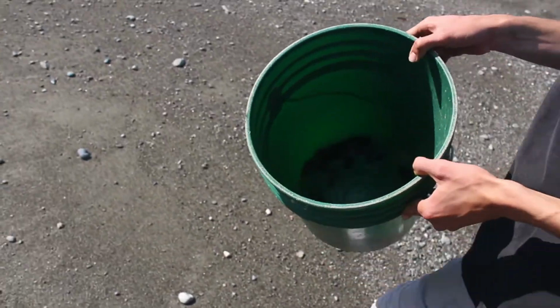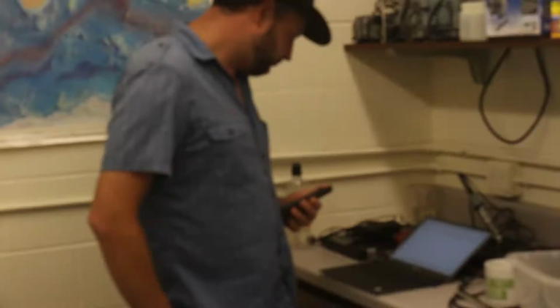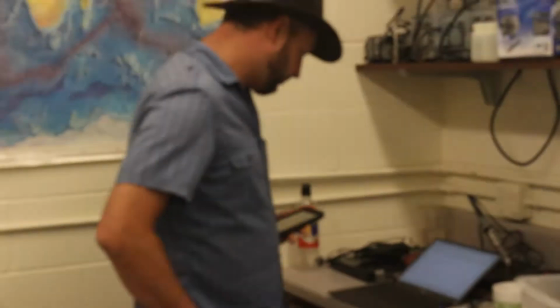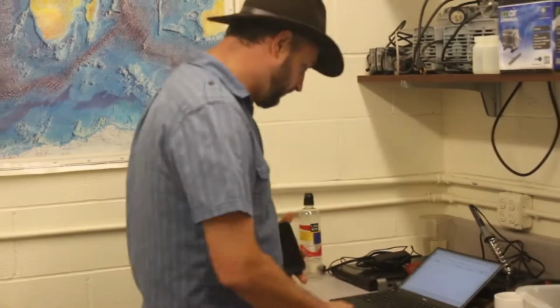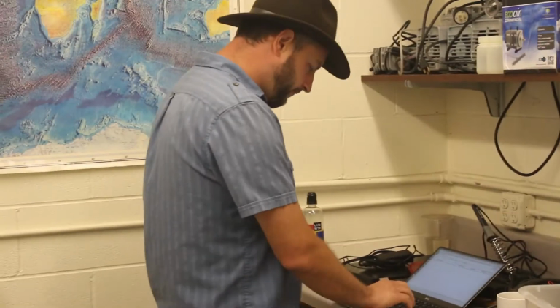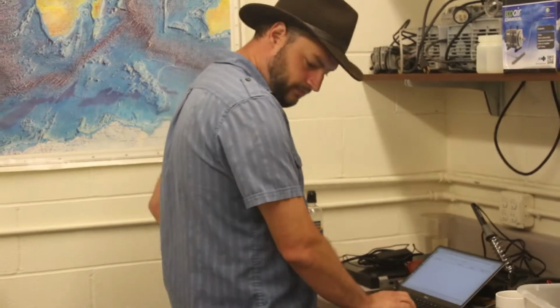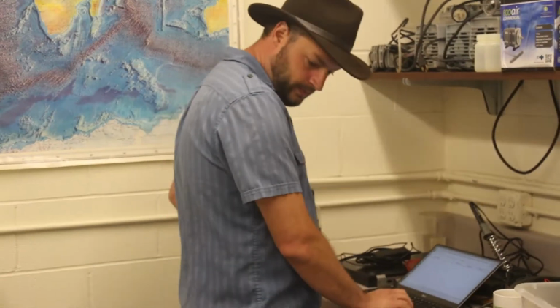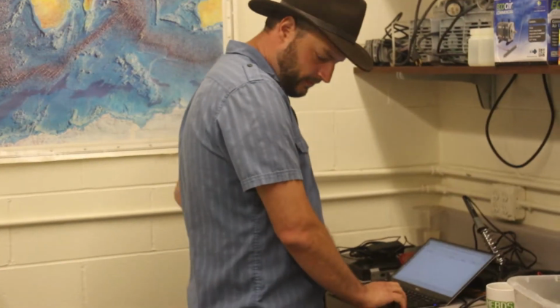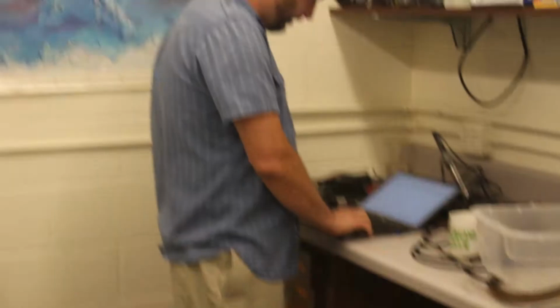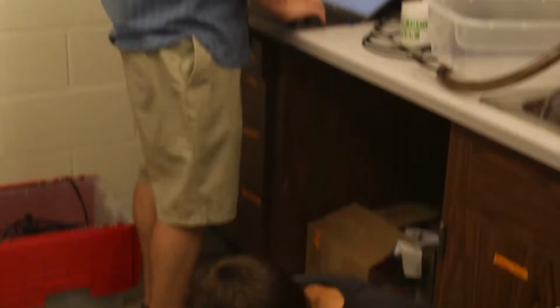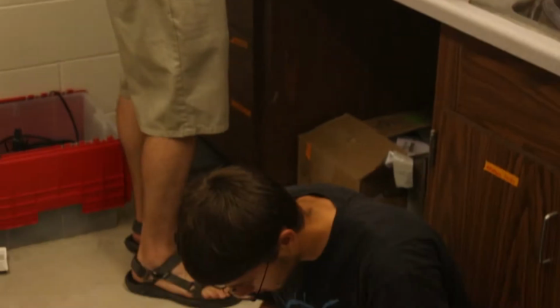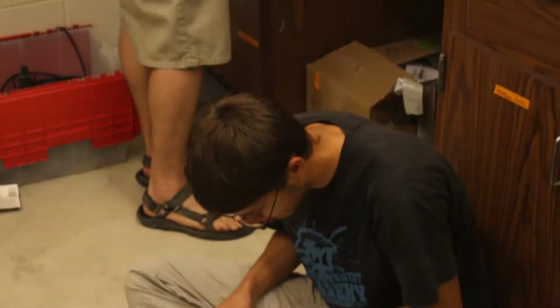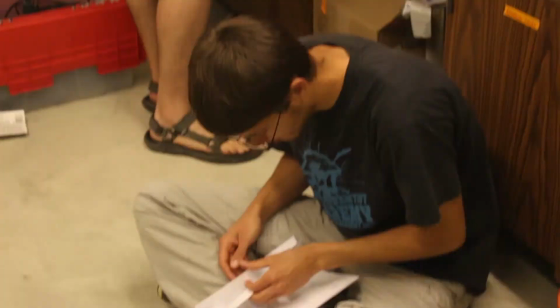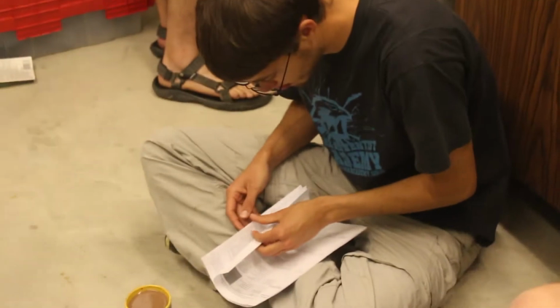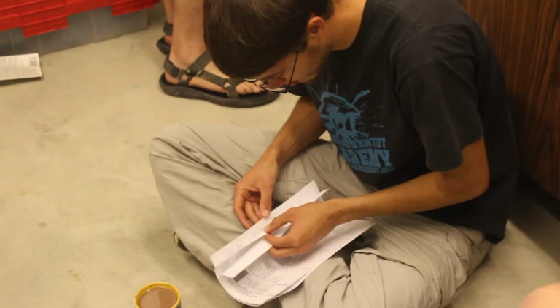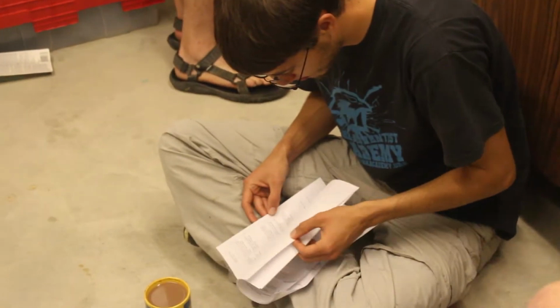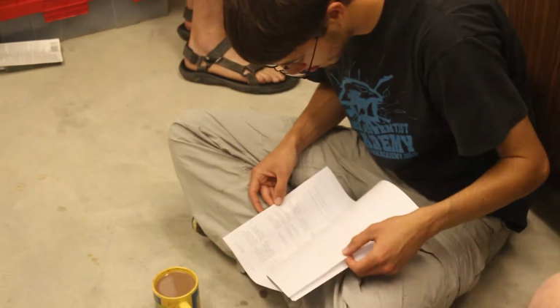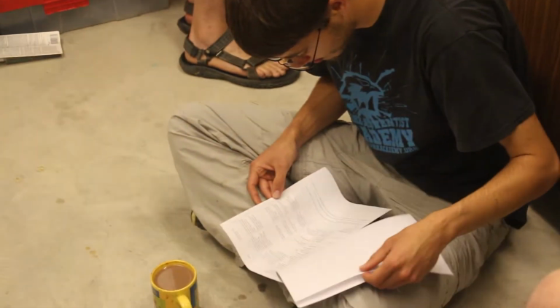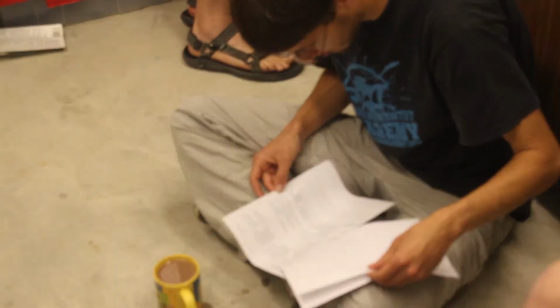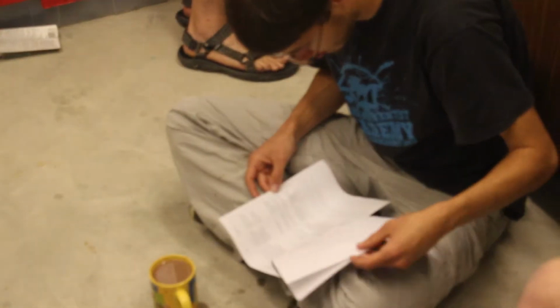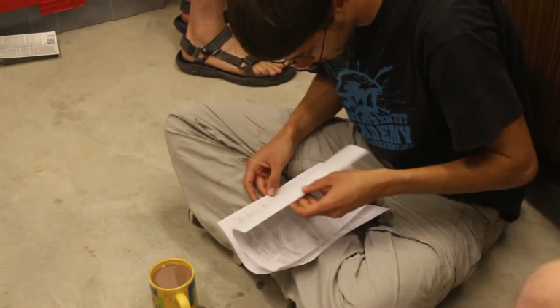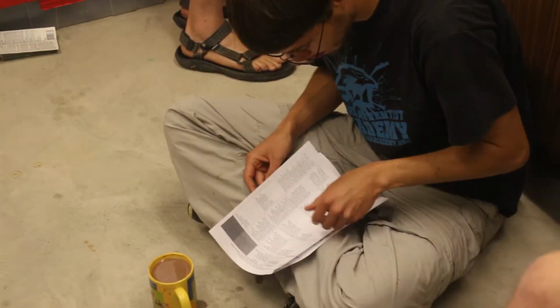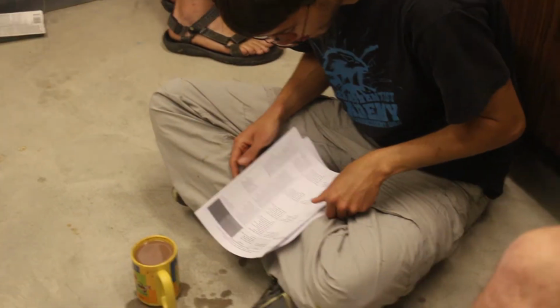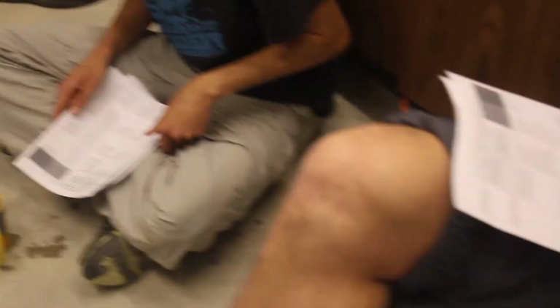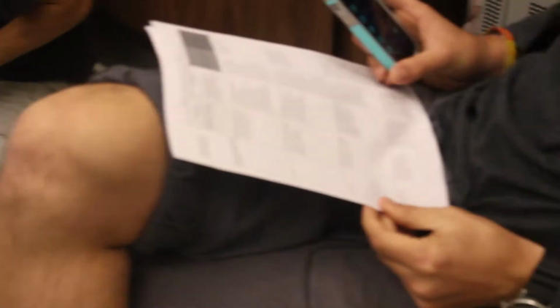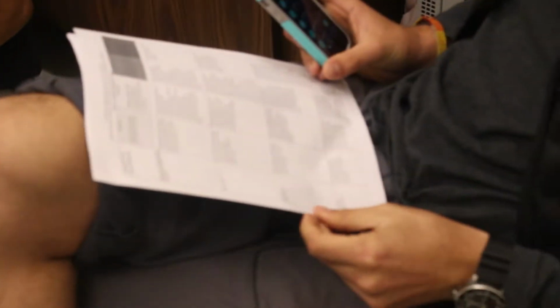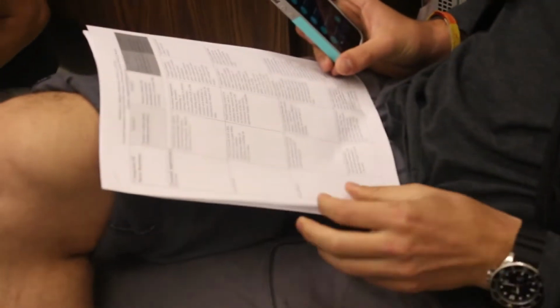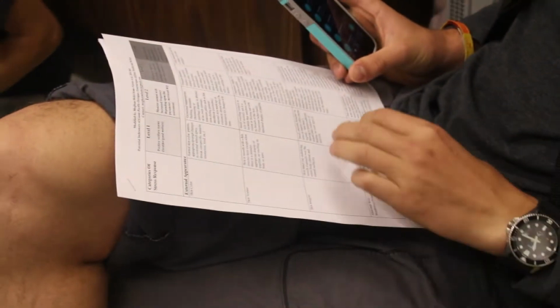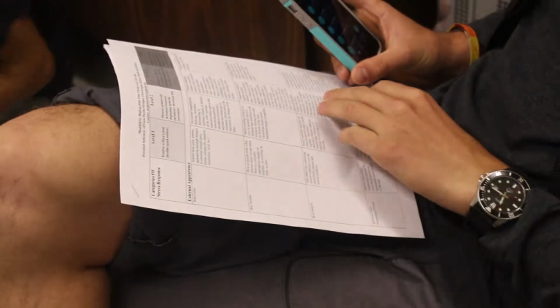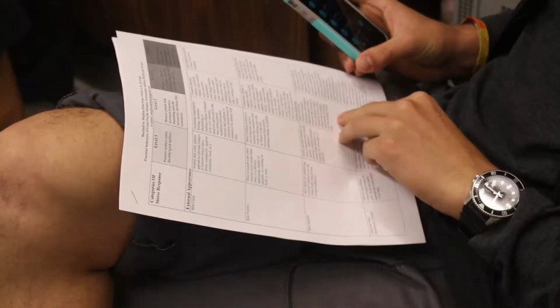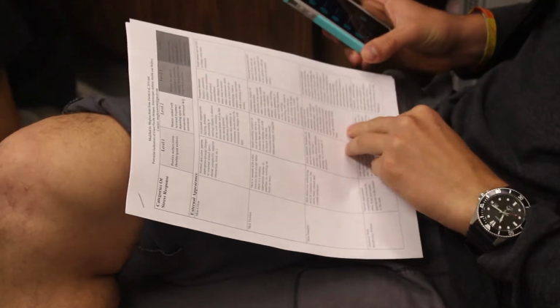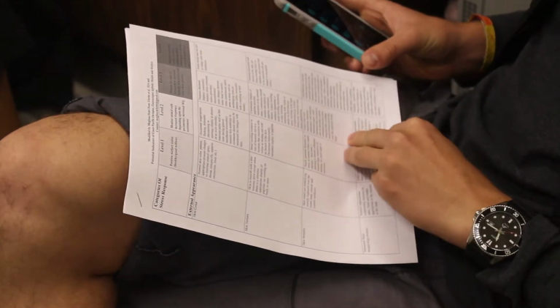Wow, this is detailed. Skin color, texture, integrity, morphology, and posture.